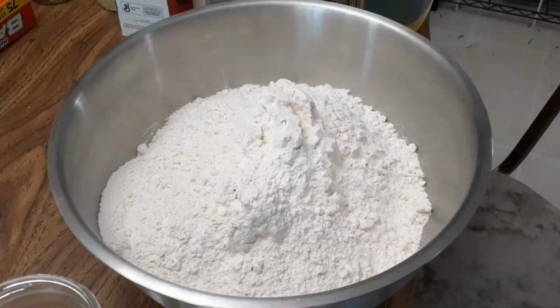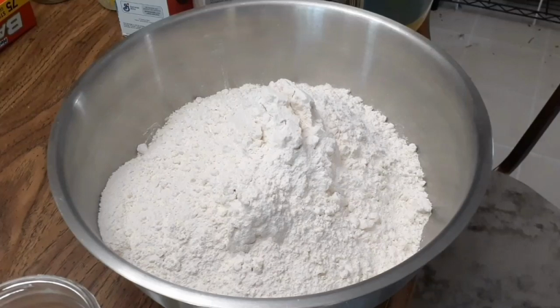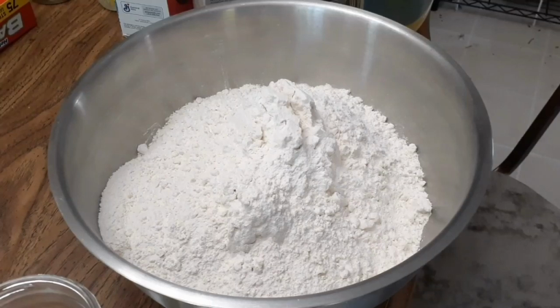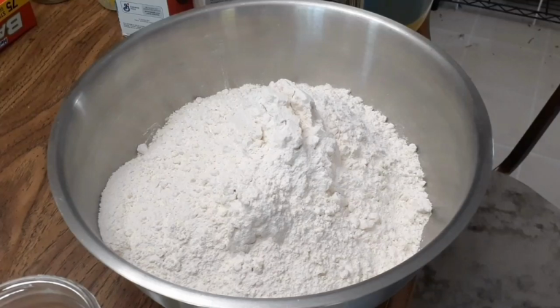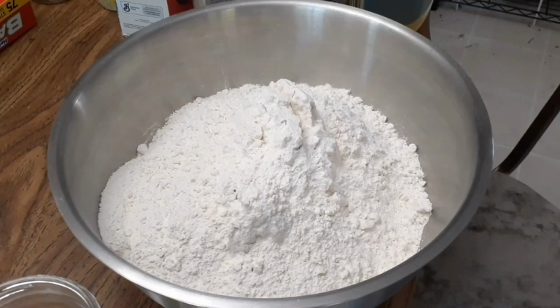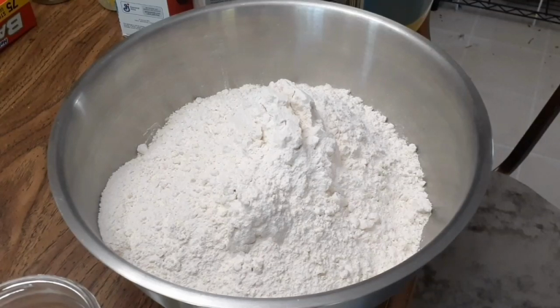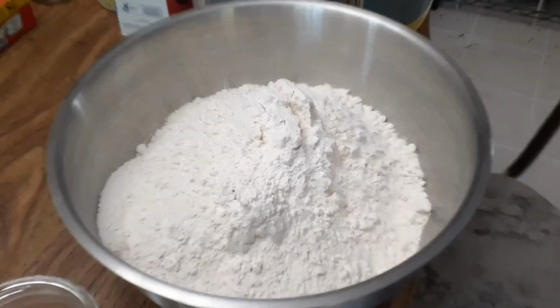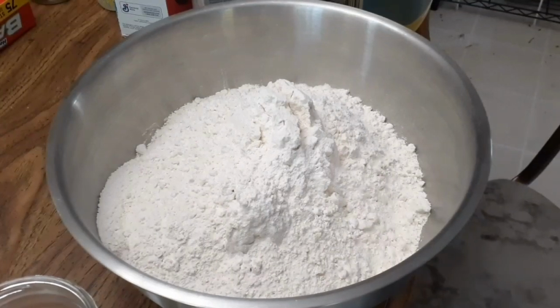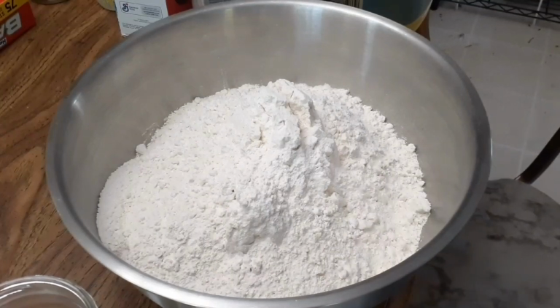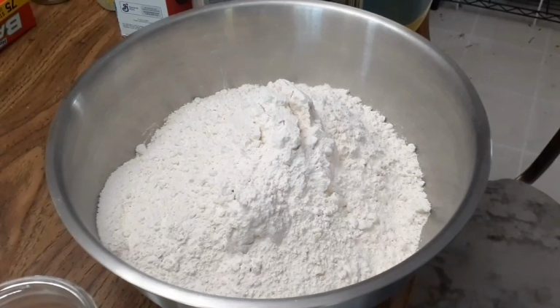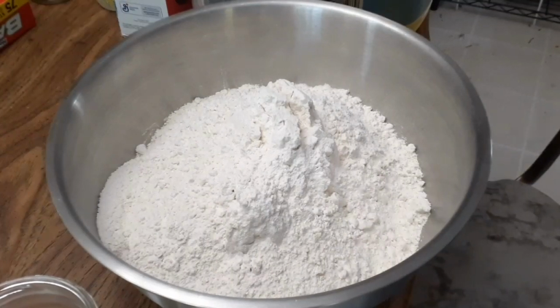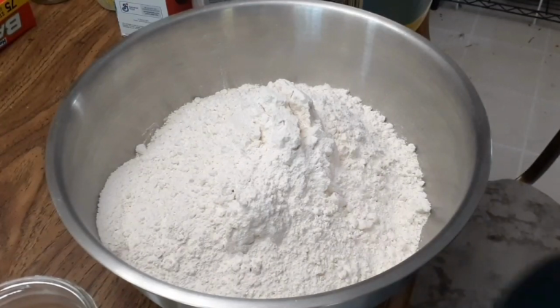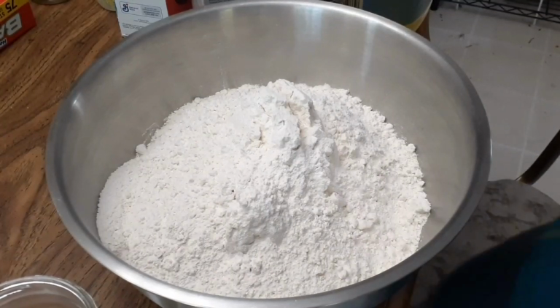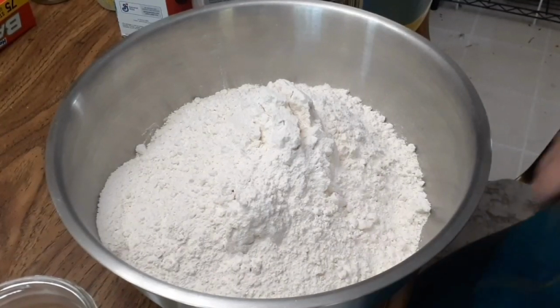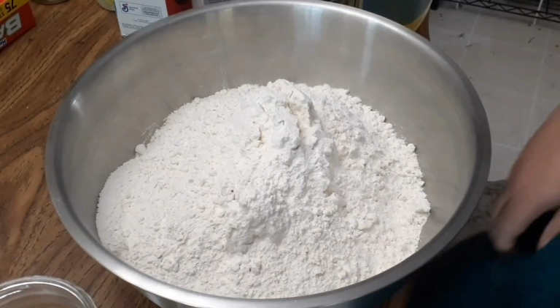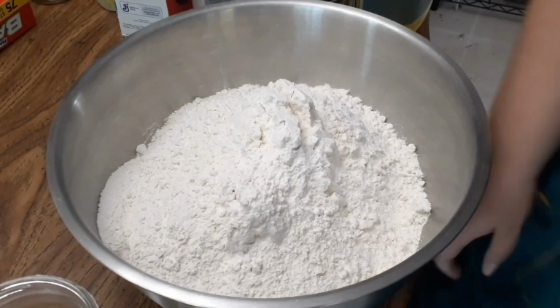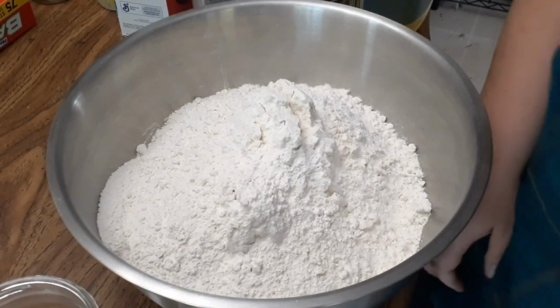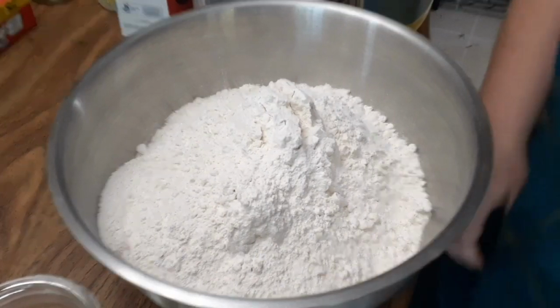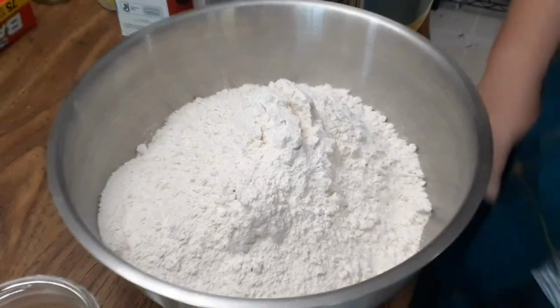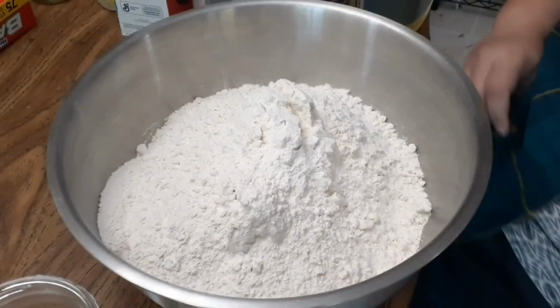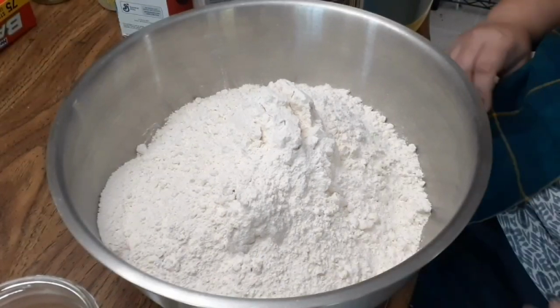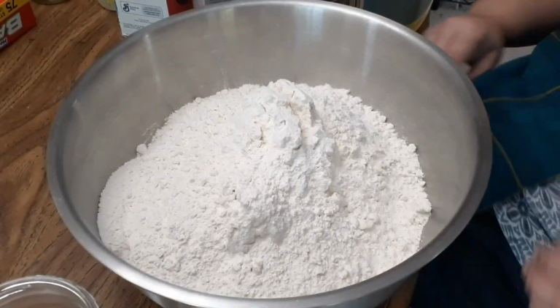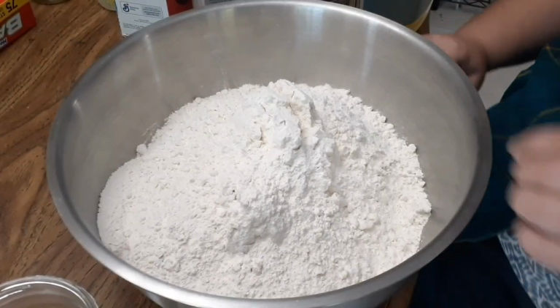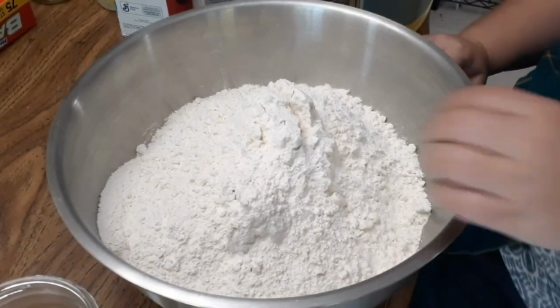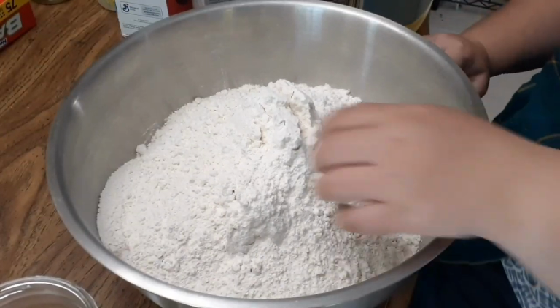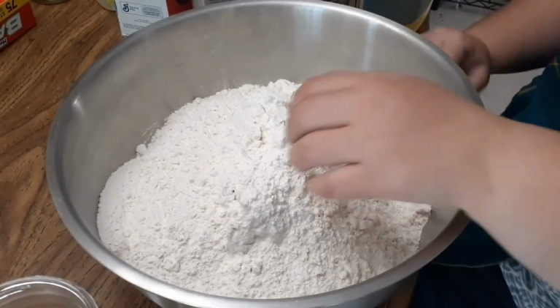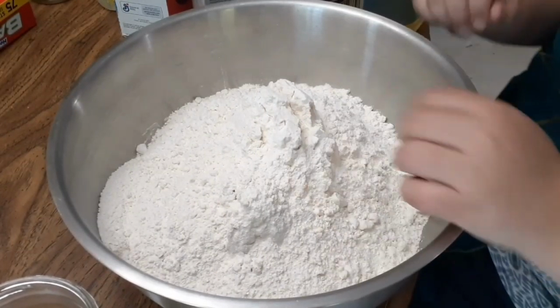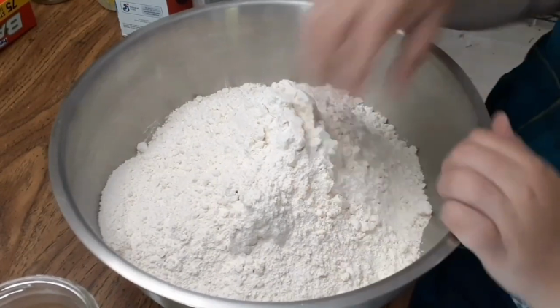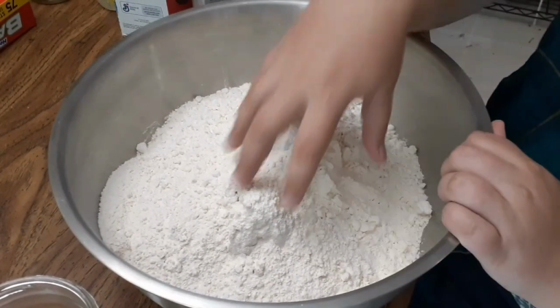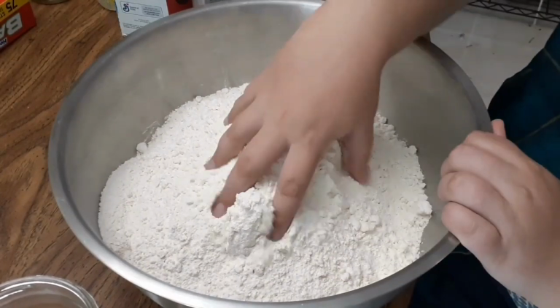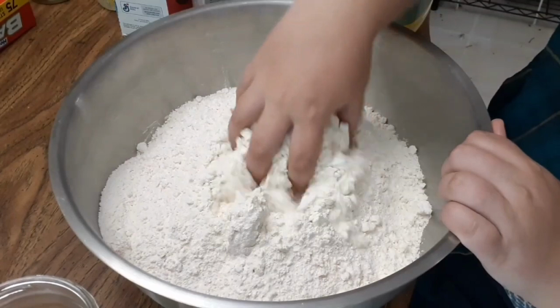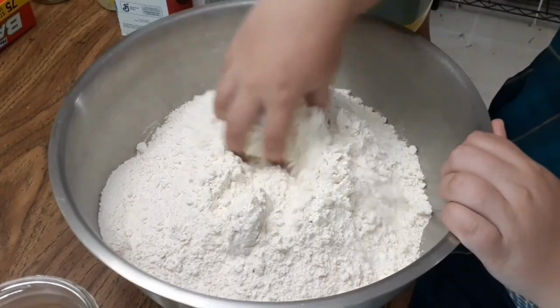Let's bake a week's worth of bread for just under three dollars.